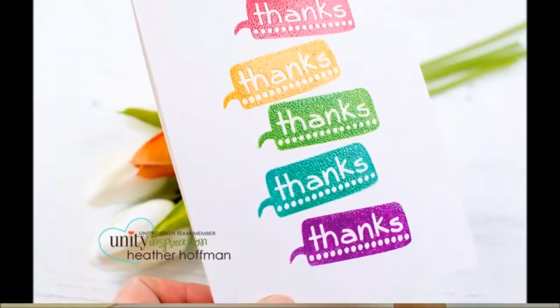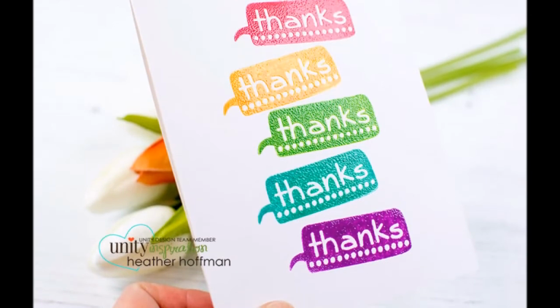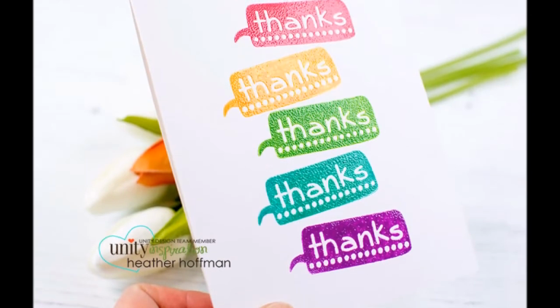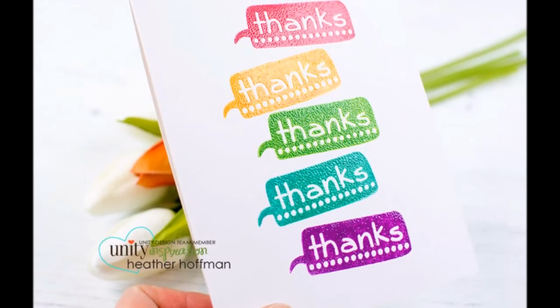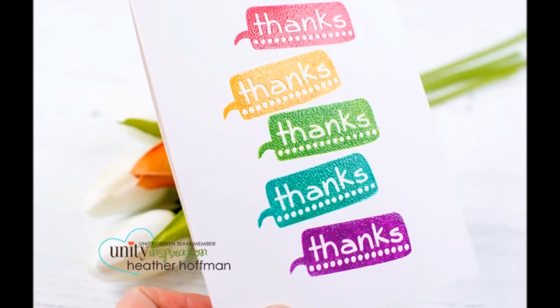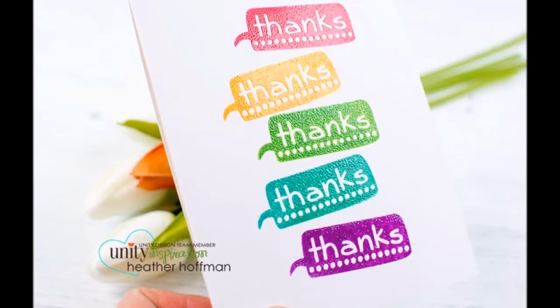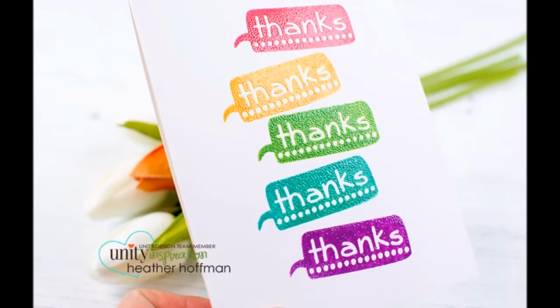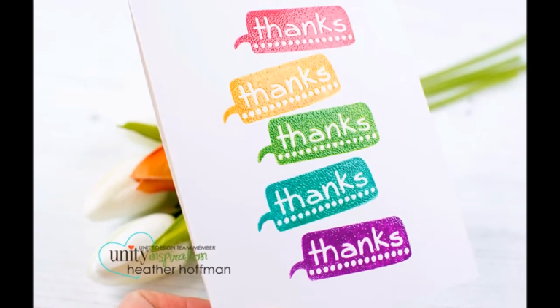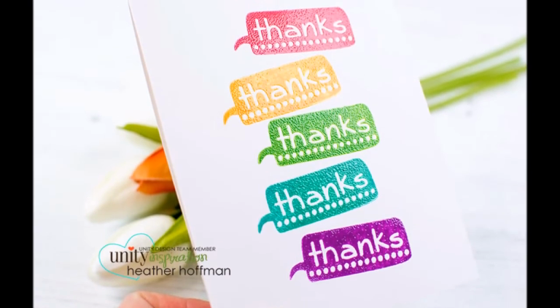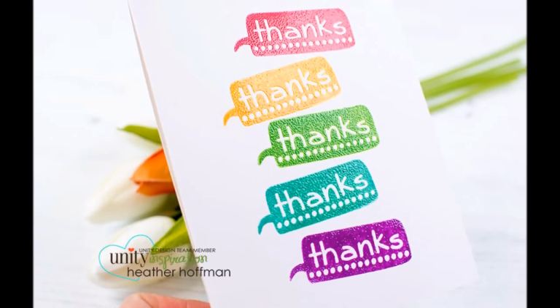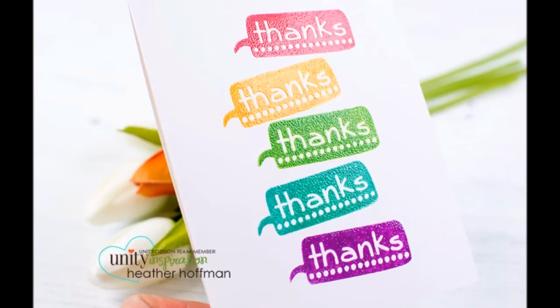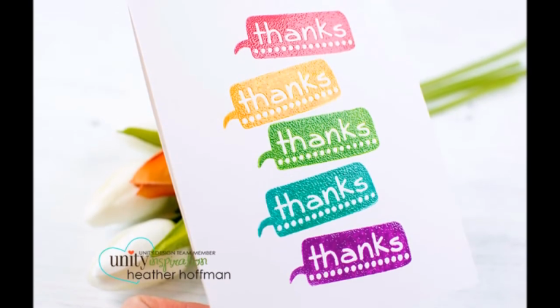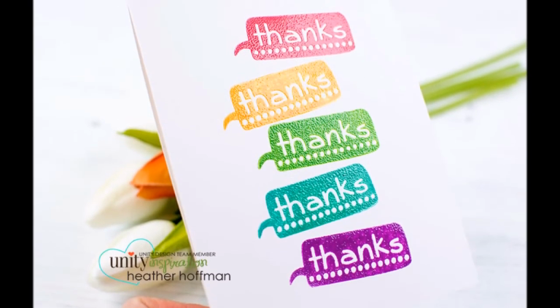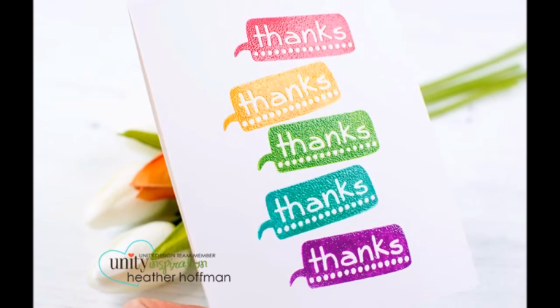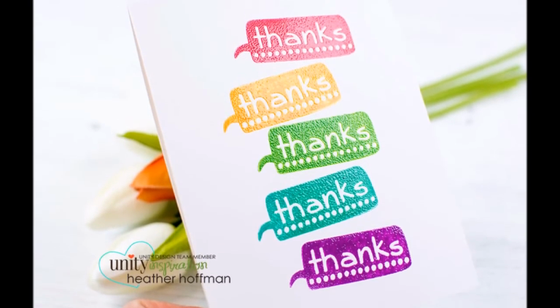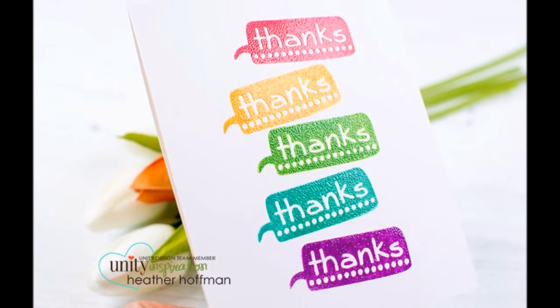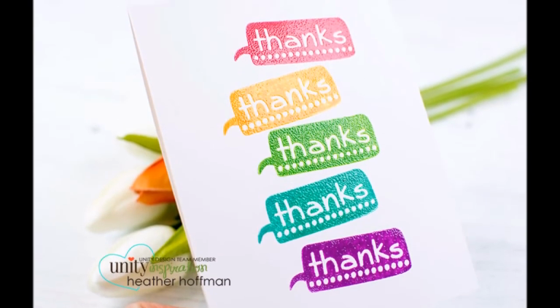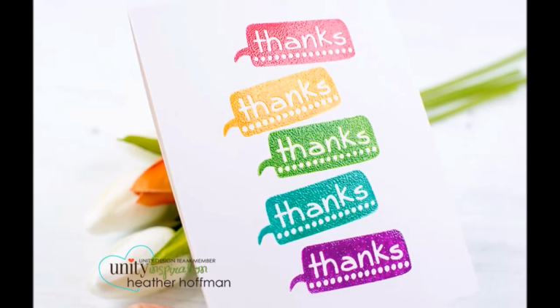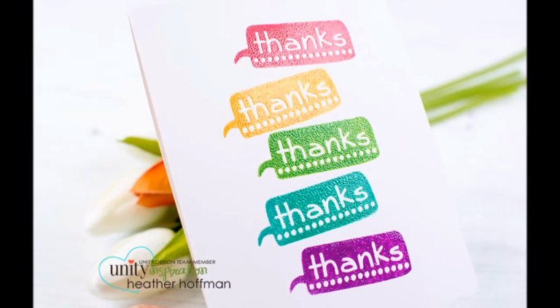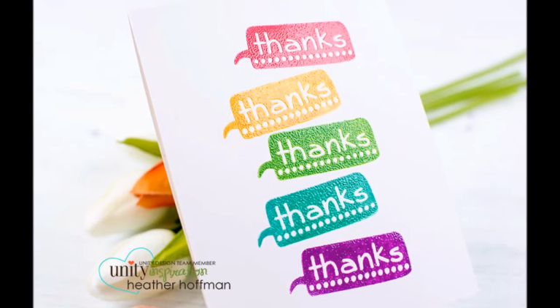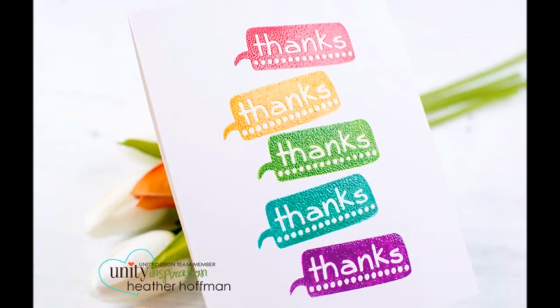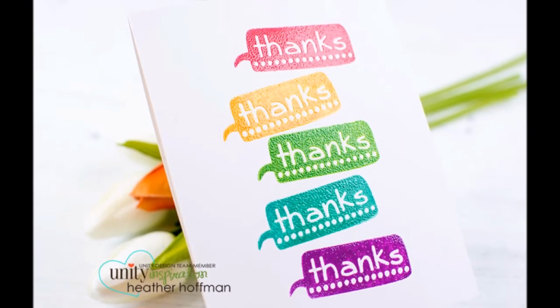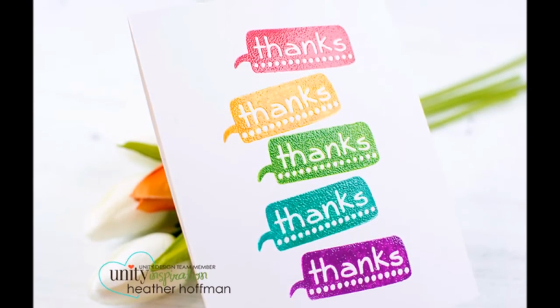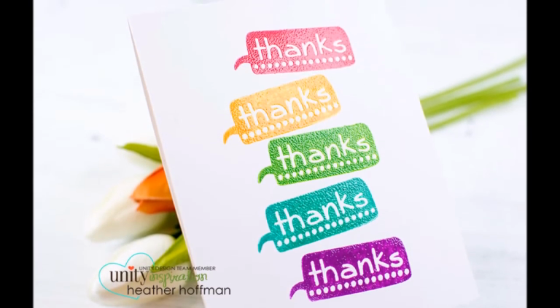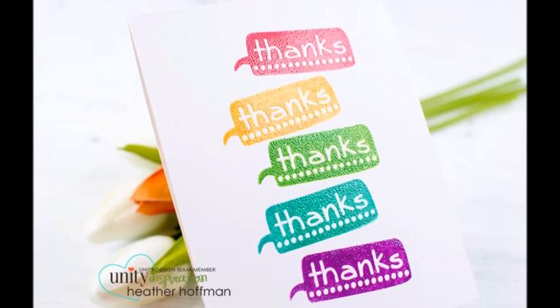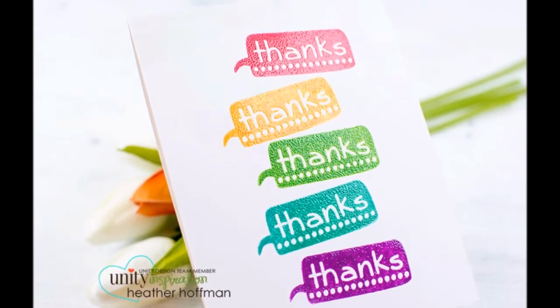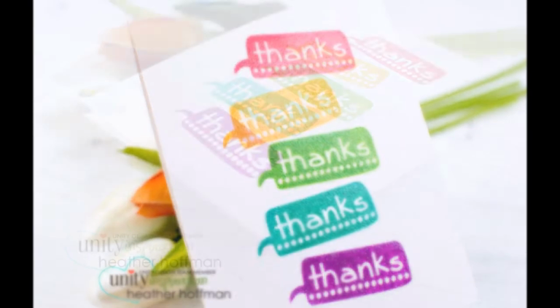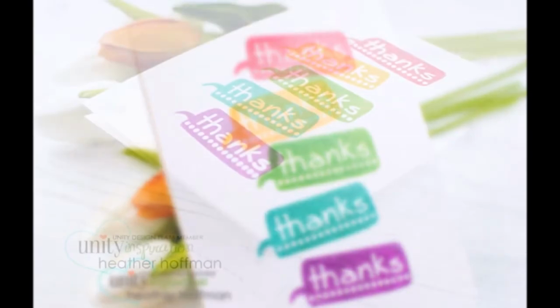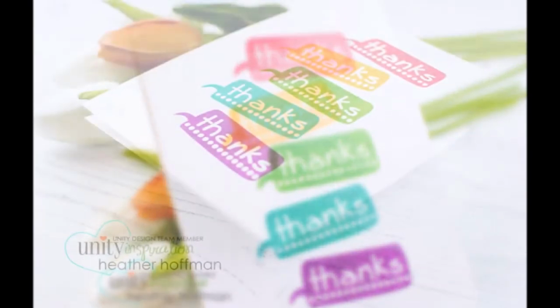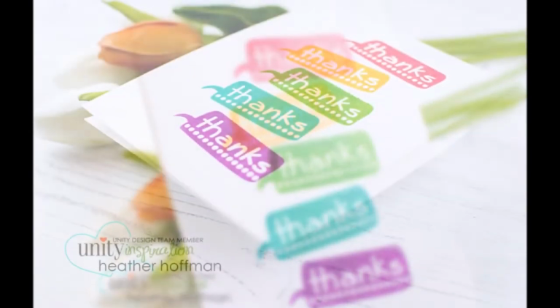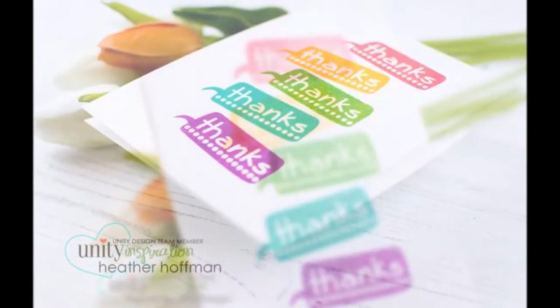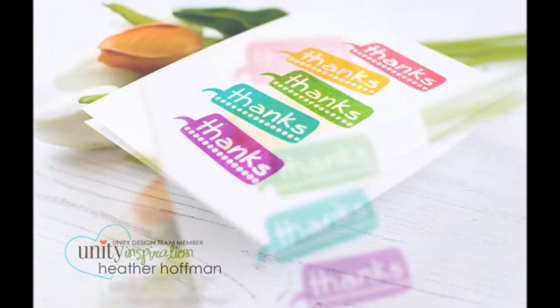There you go — look at that shine! Isn't it pretty? I'd love to see if you try this technique. Thanks so much for stopping by today. Have a great day!